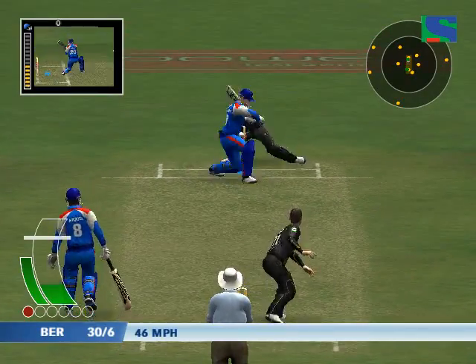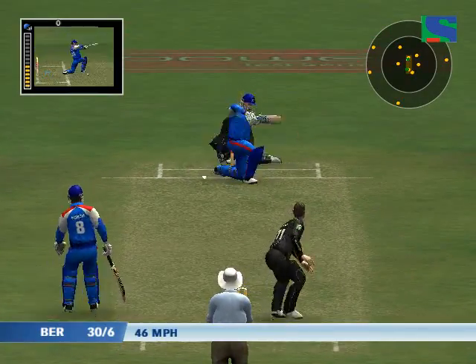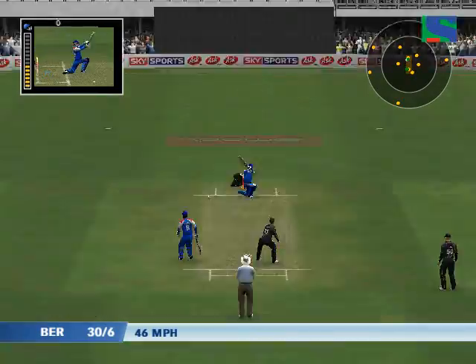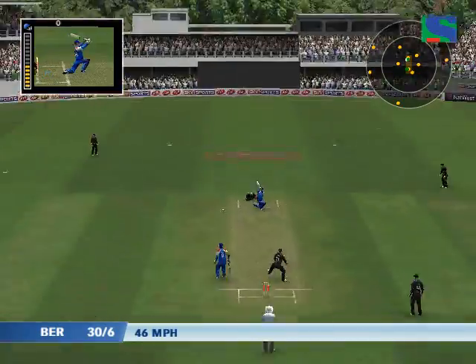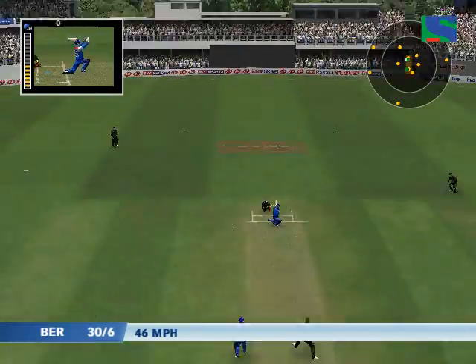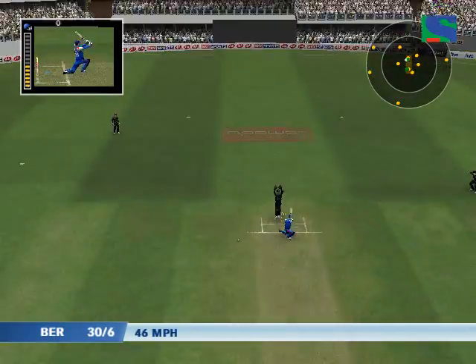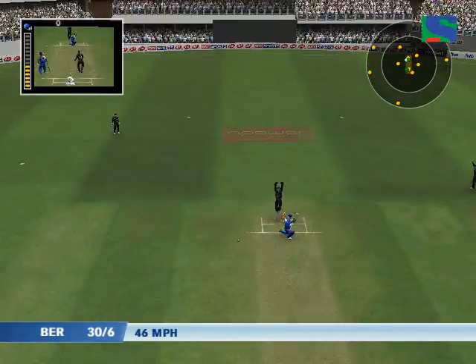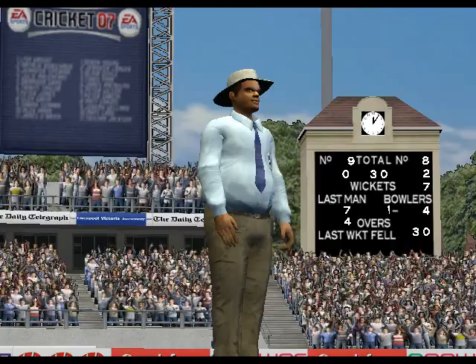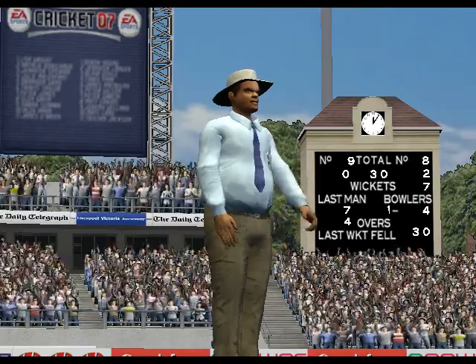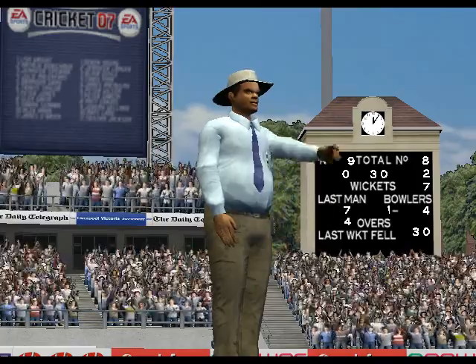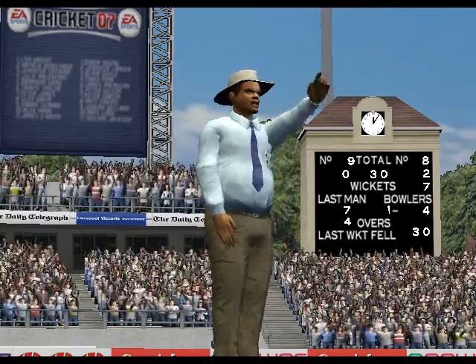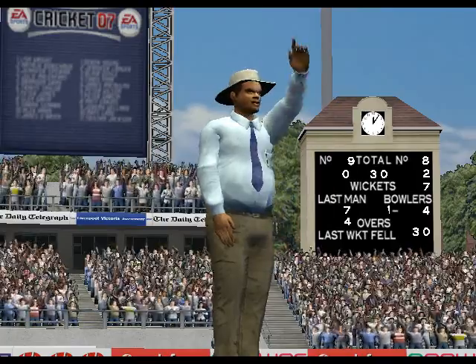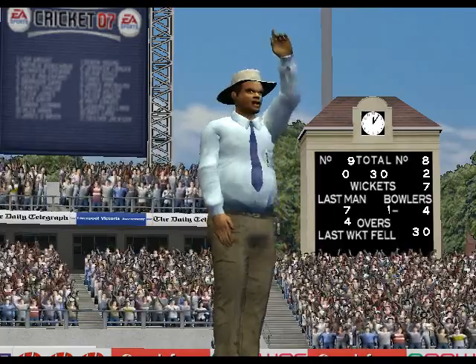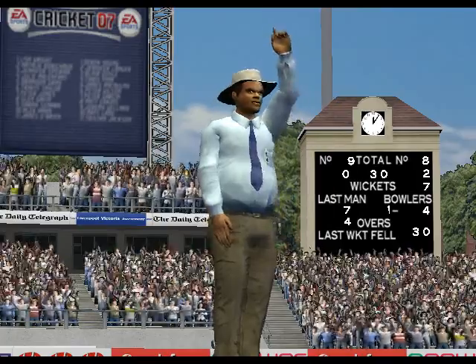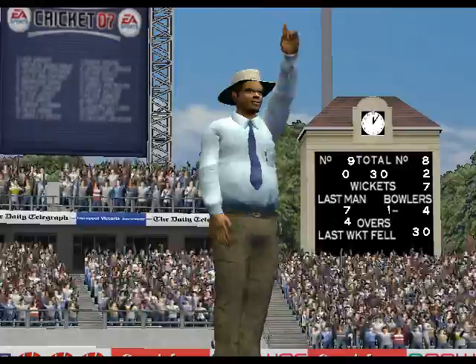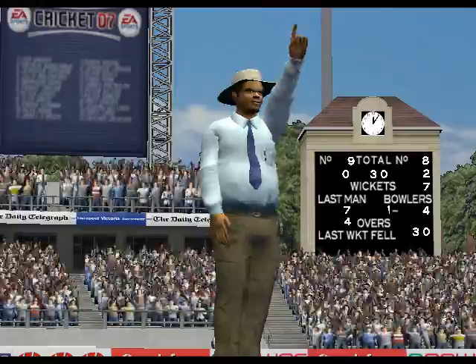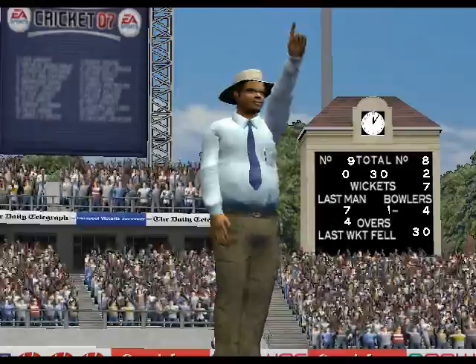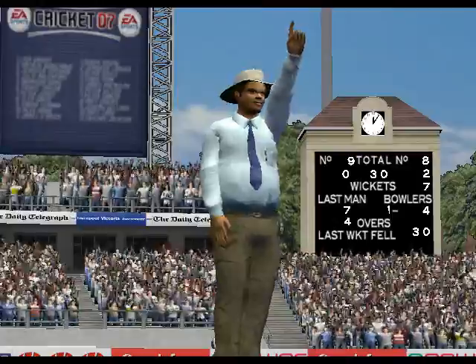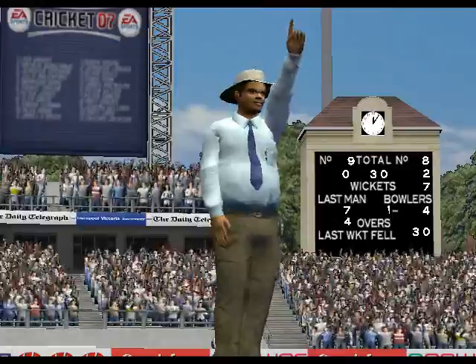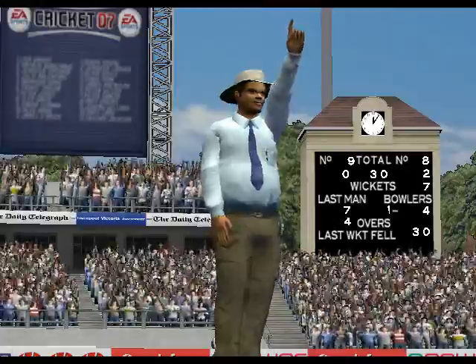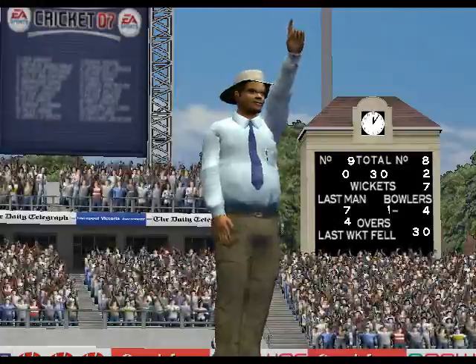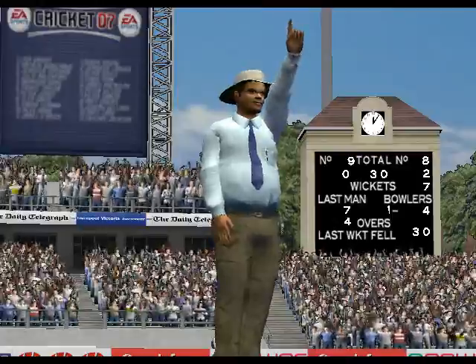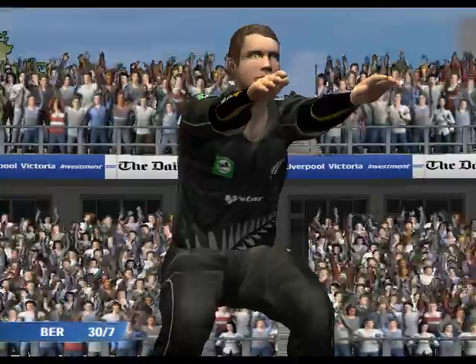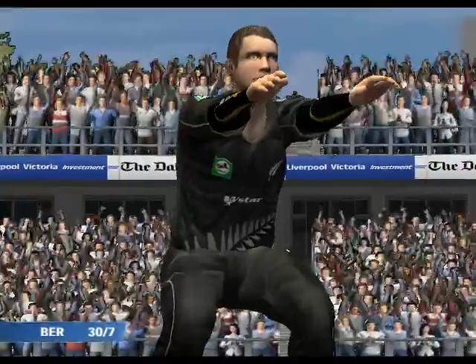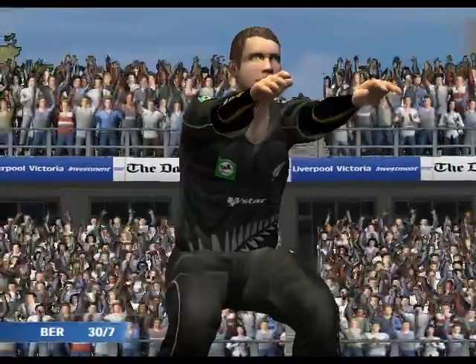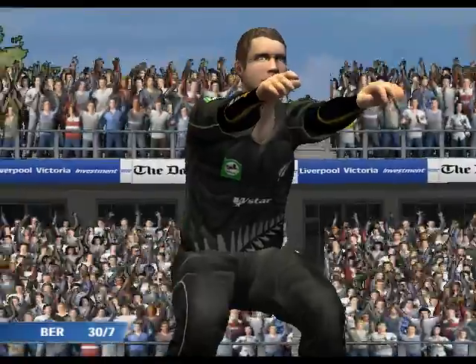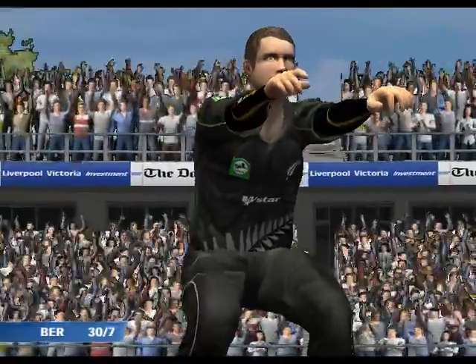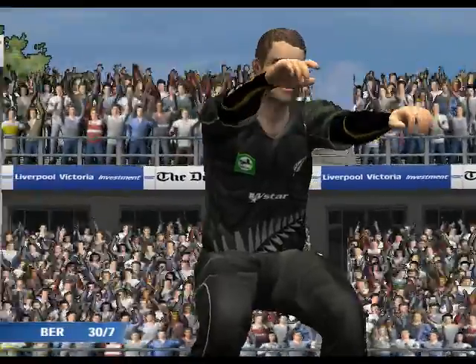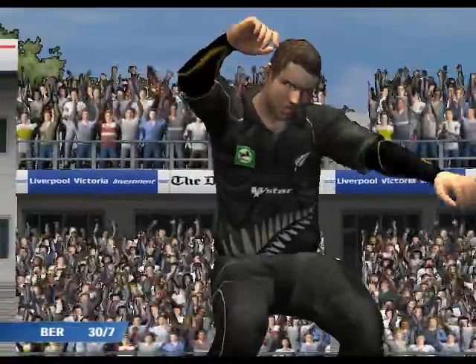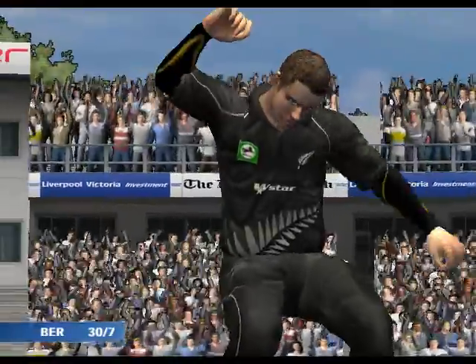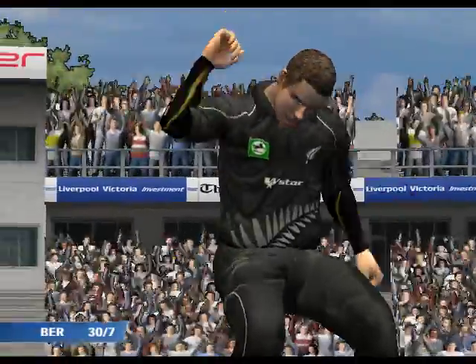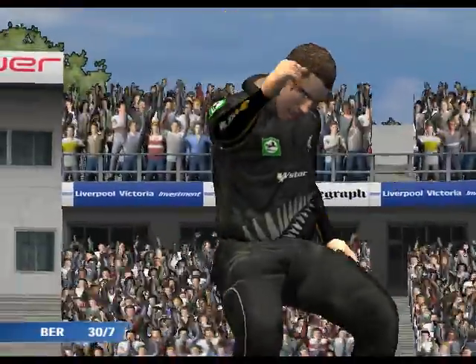Struck in front. He's gone. Vettori gets his first wicket.